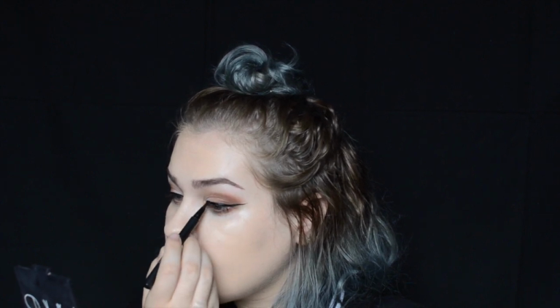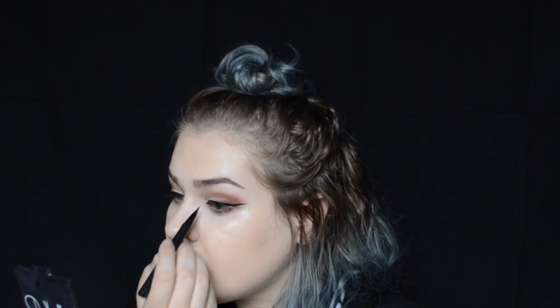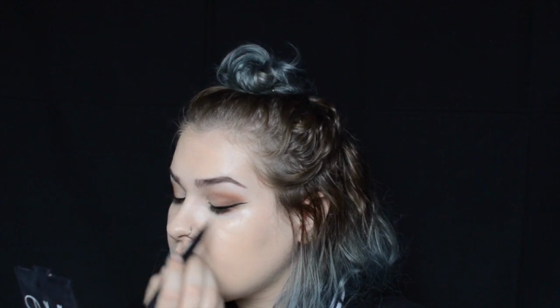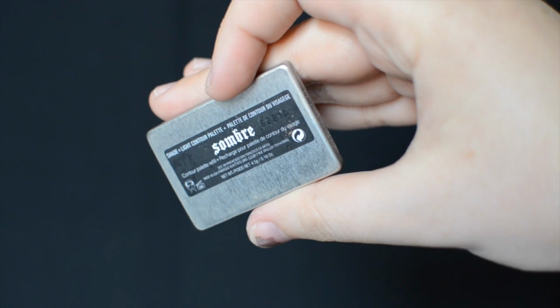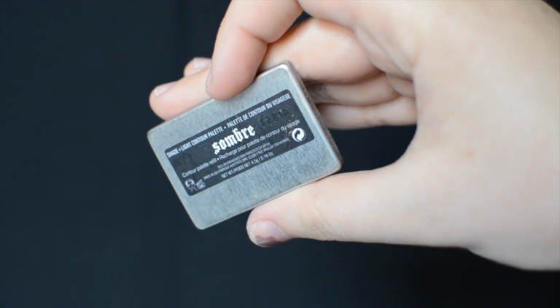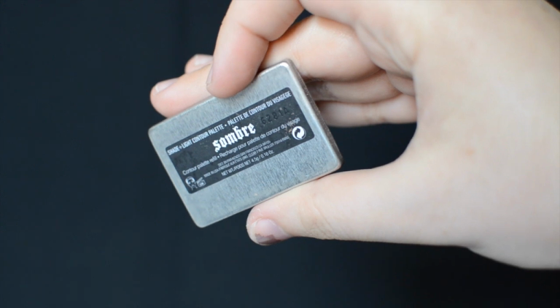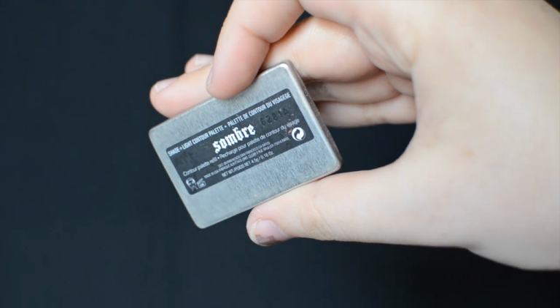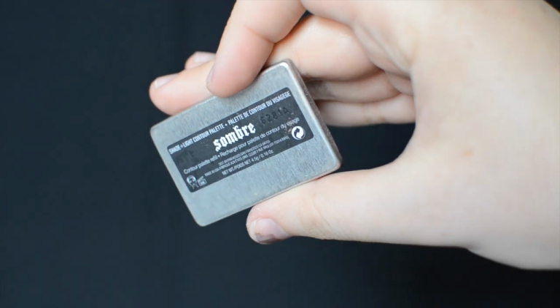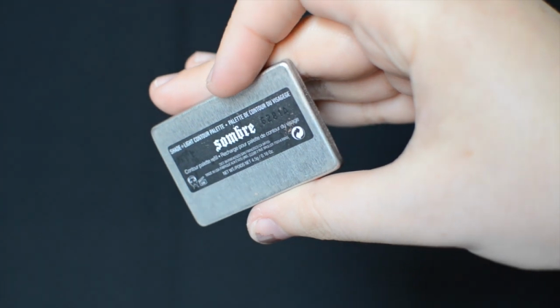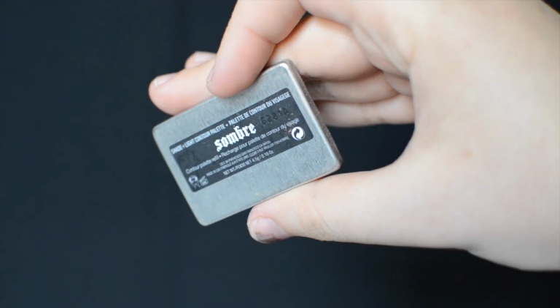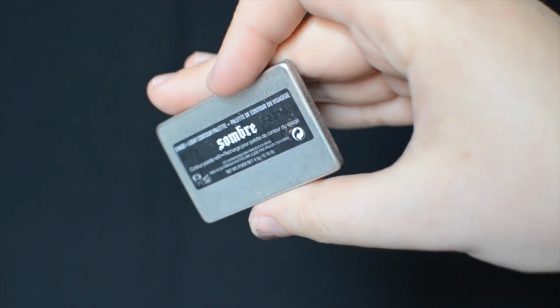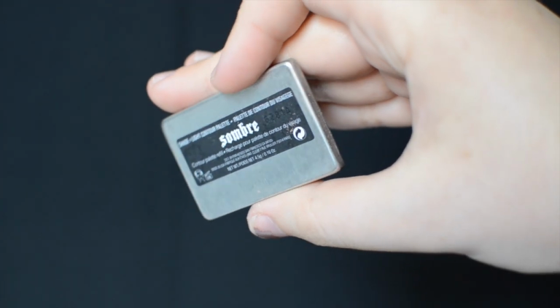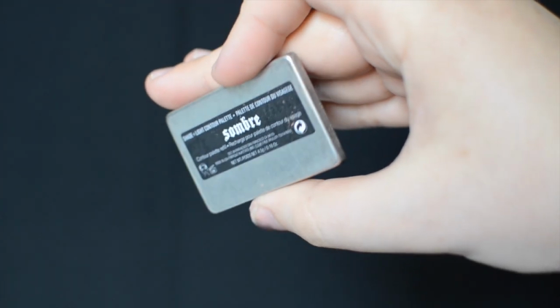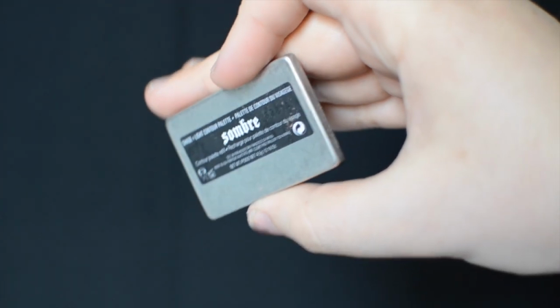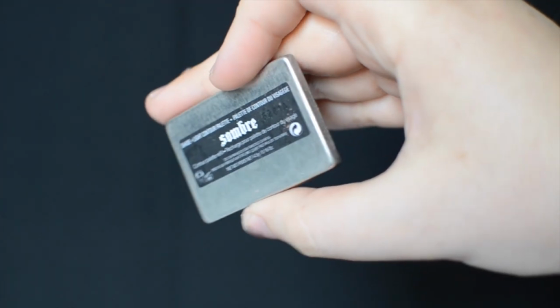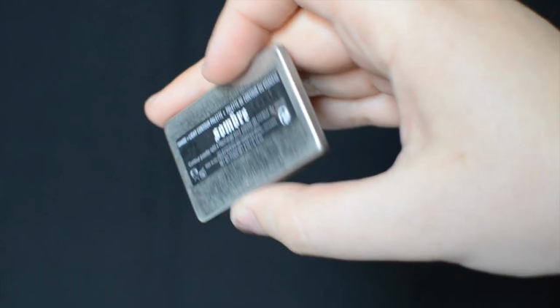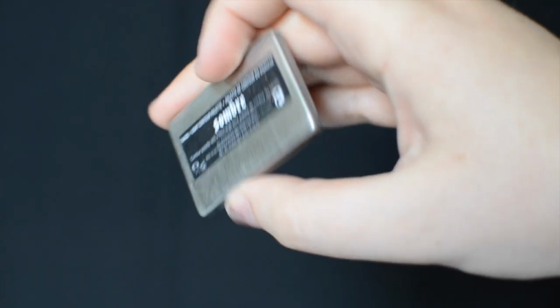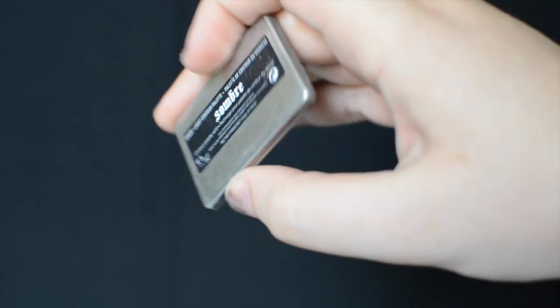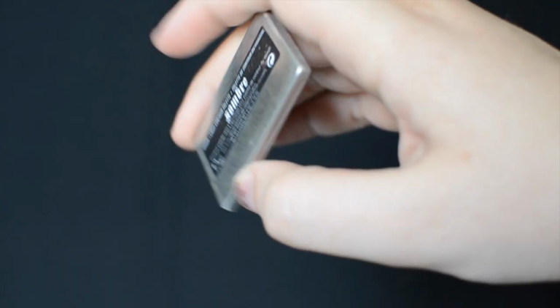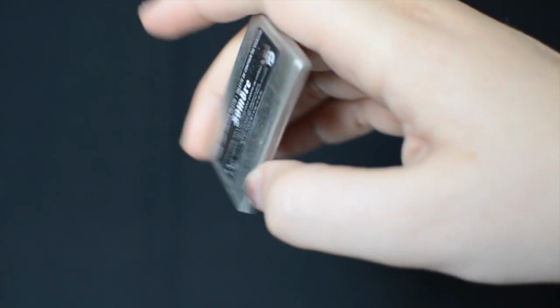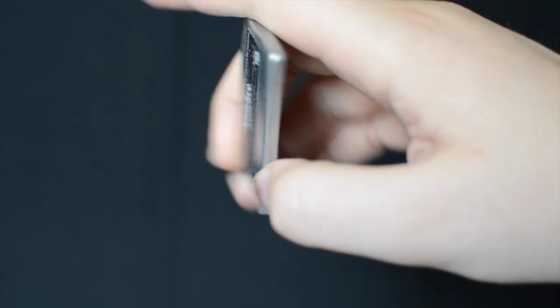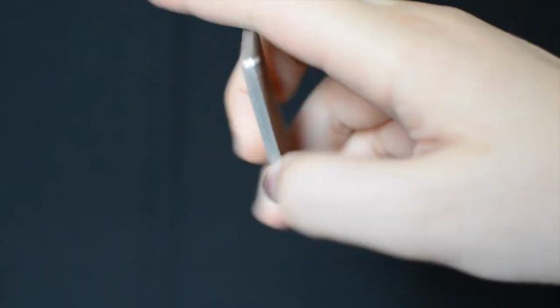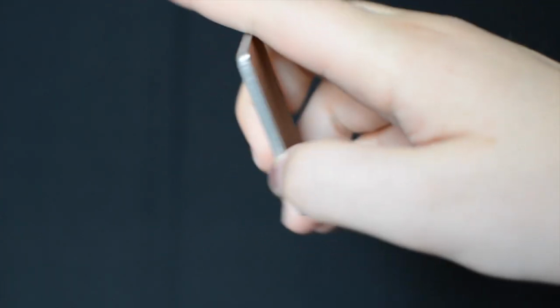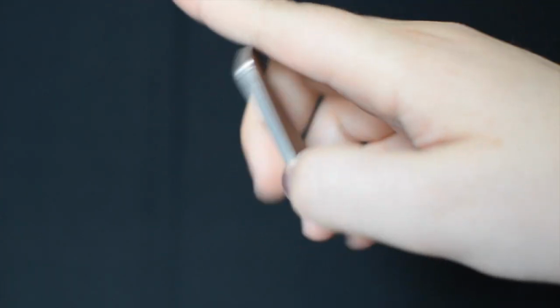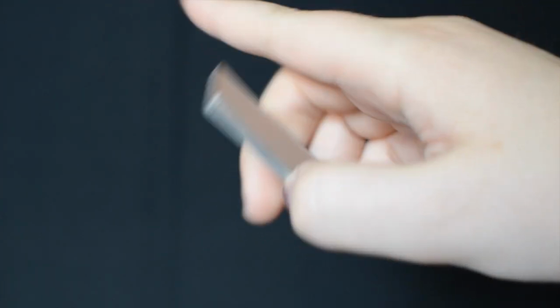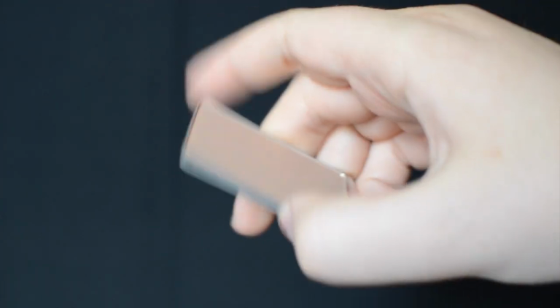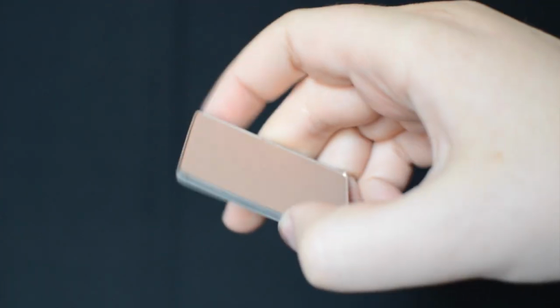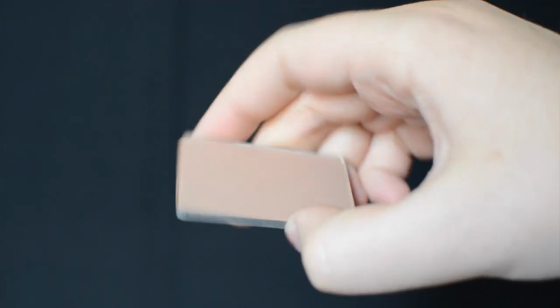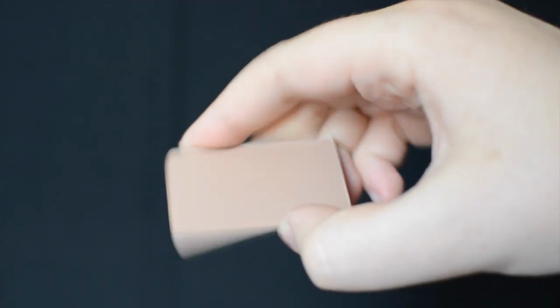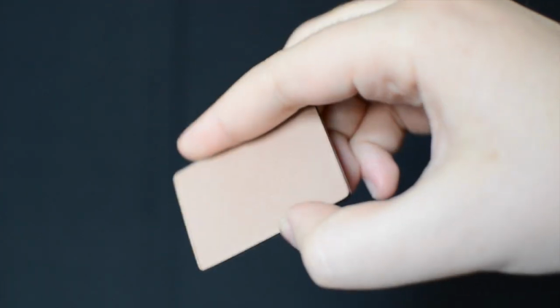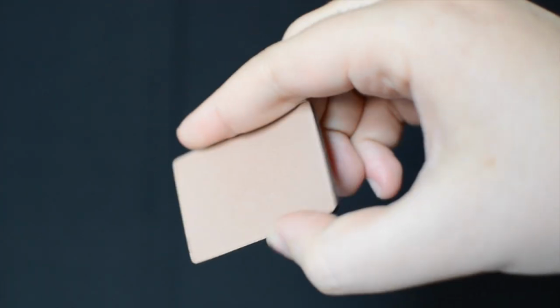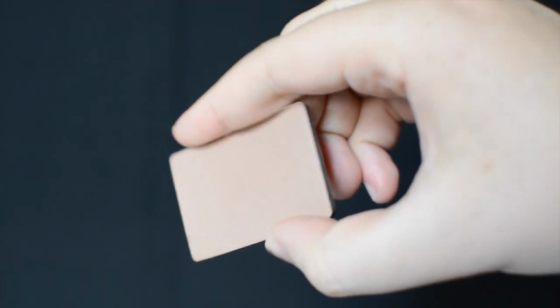To contour my cheeks, I'm going to be using the contour powder in the color Somber.